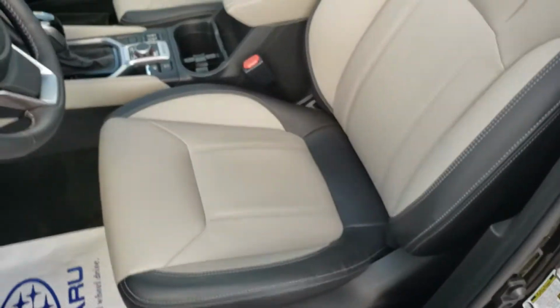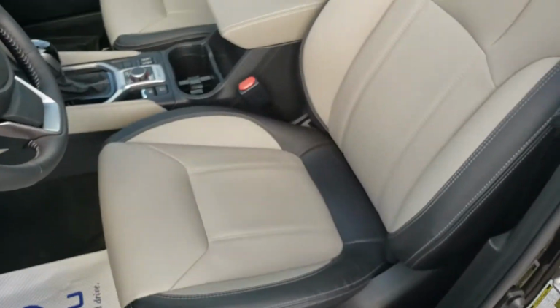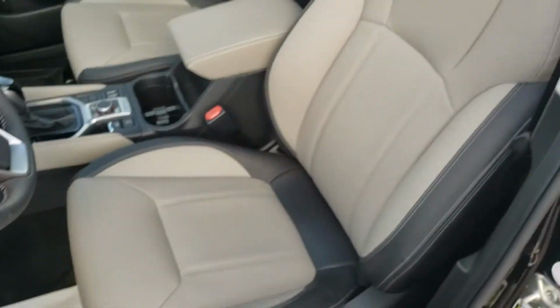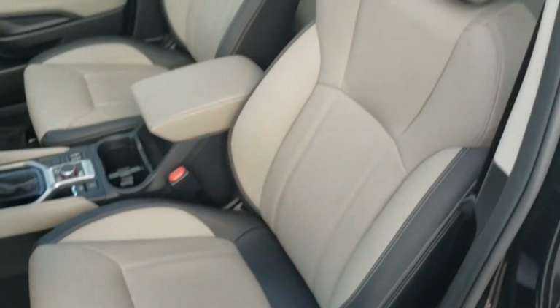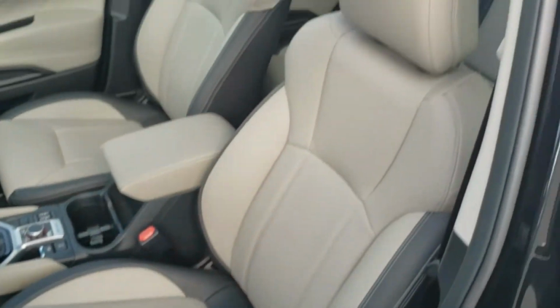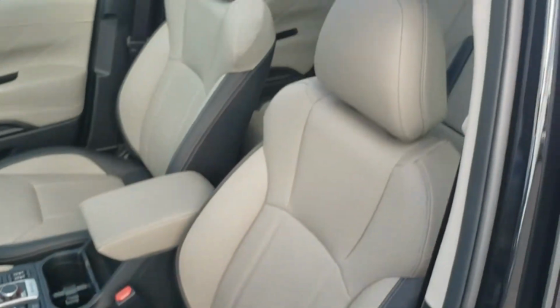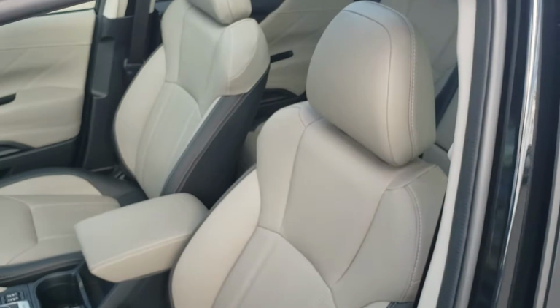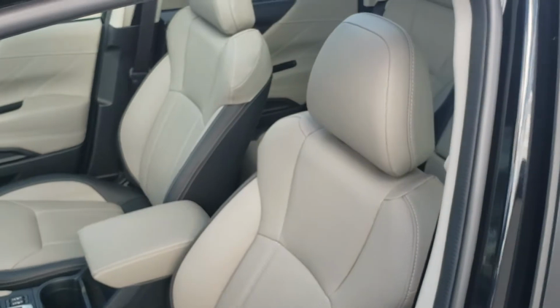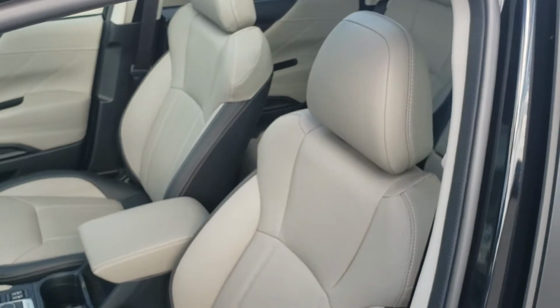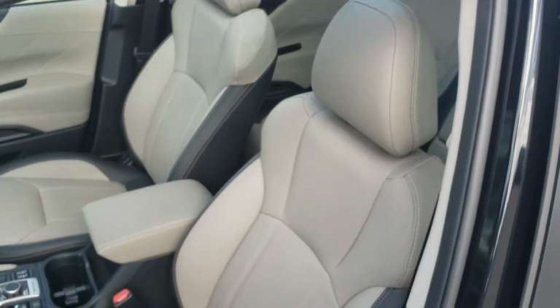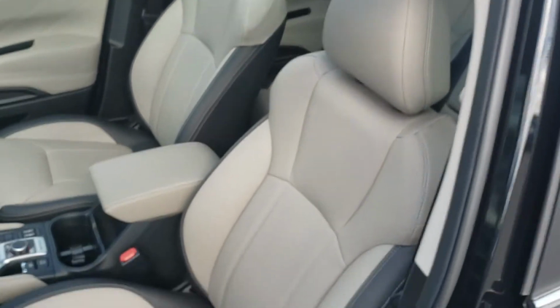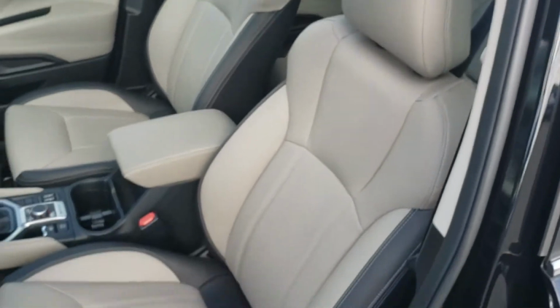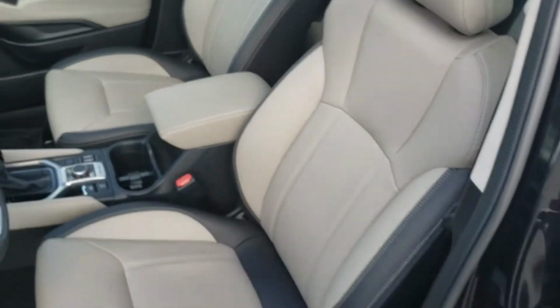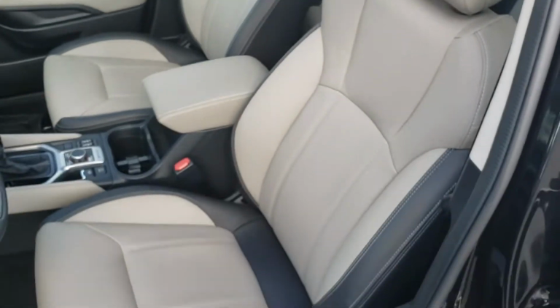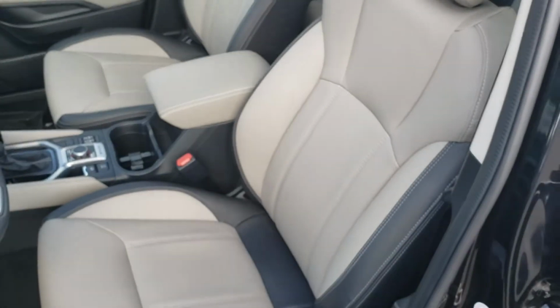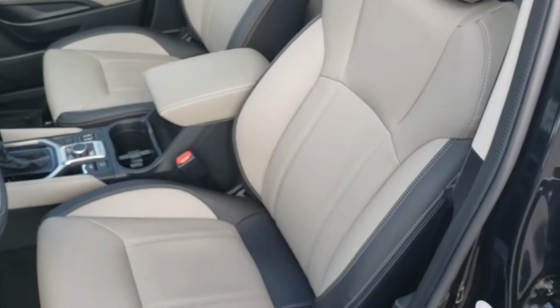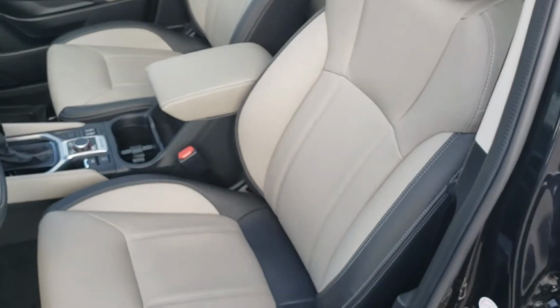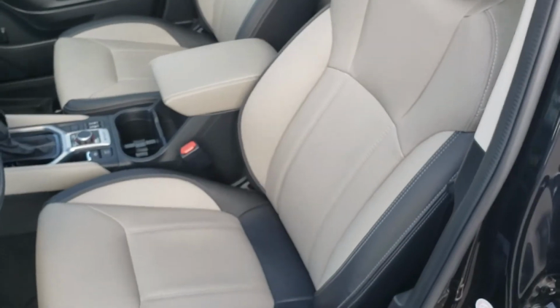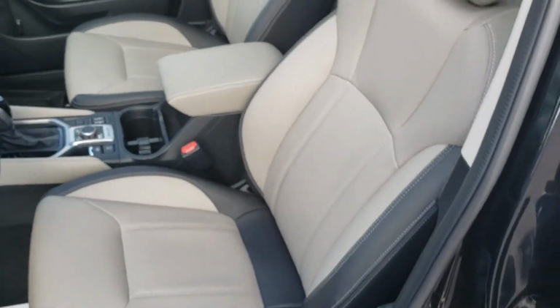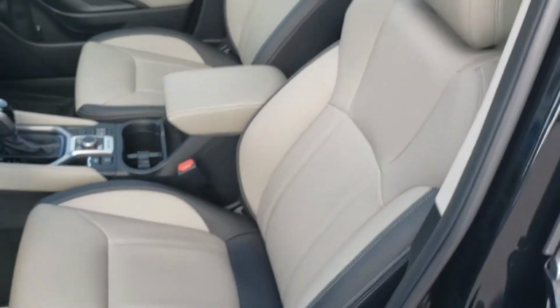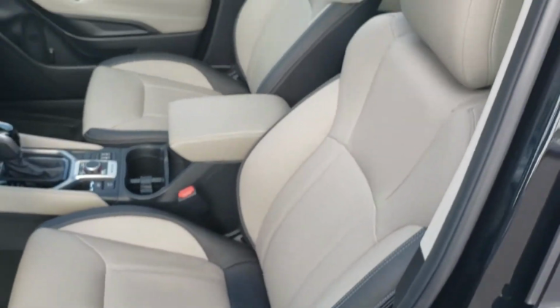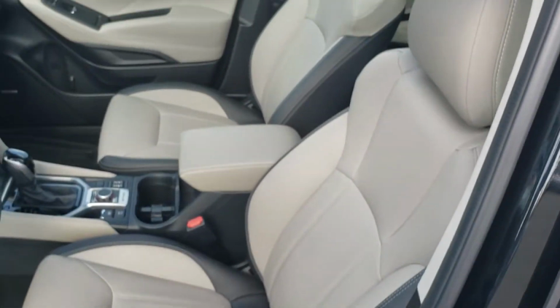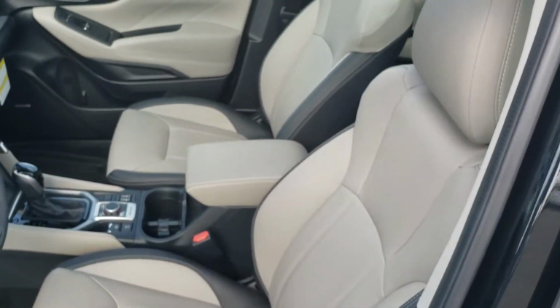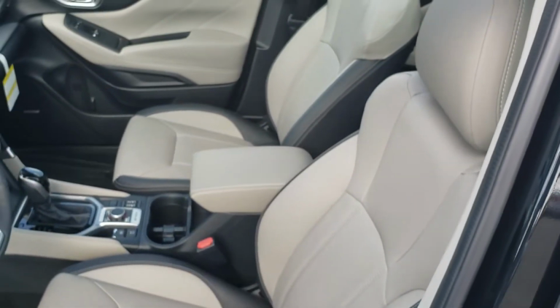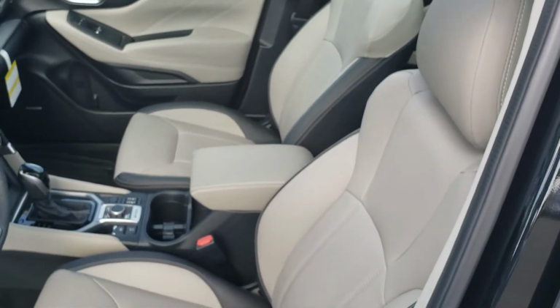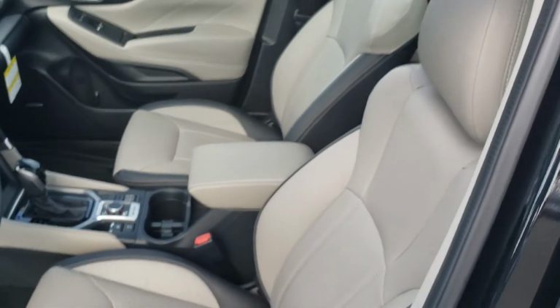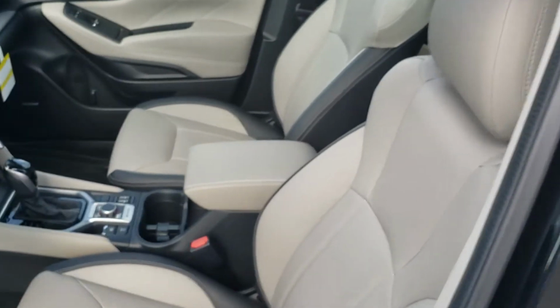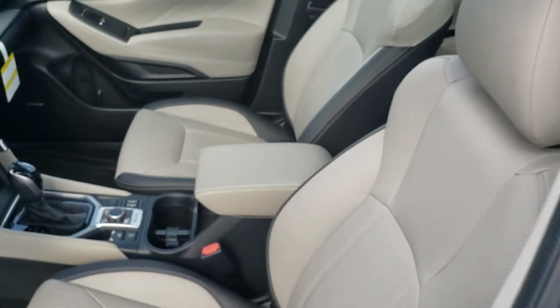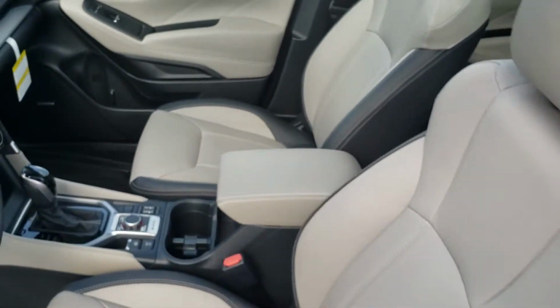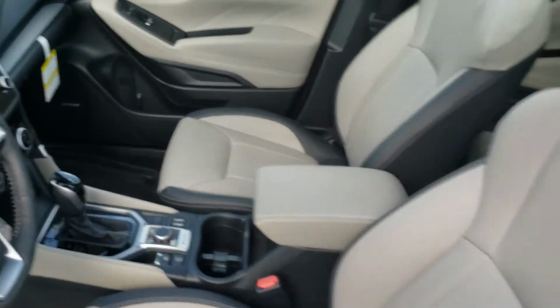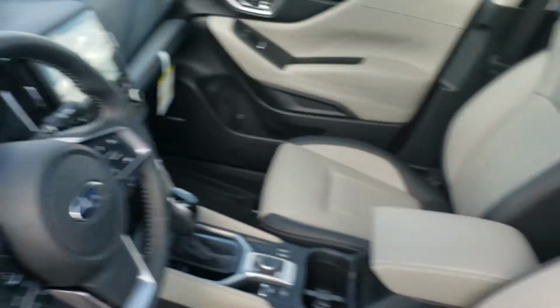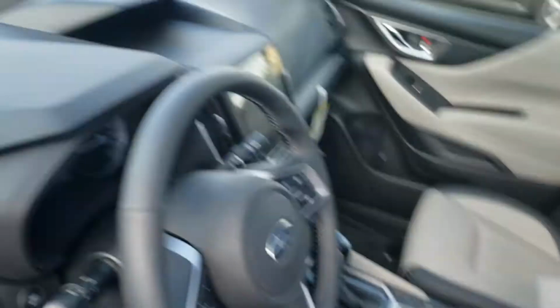This has the two-tone platinum interior — the platinum with the dark. It's an awesome looking color combo, especially with the black exterior.